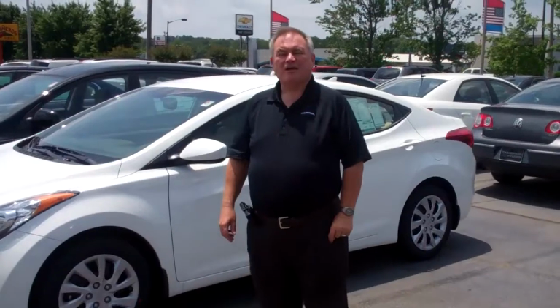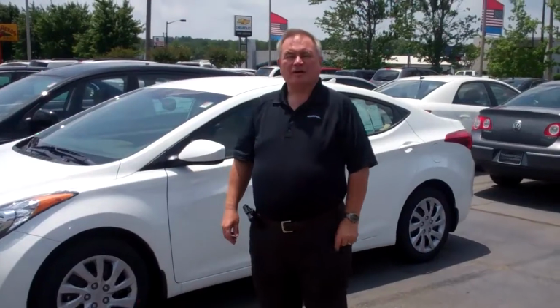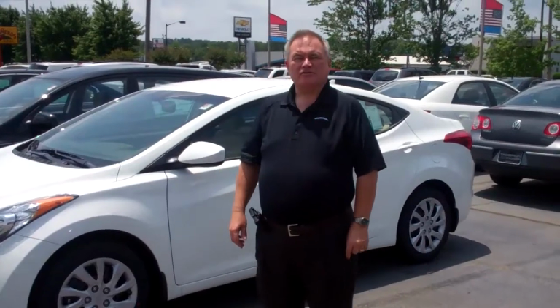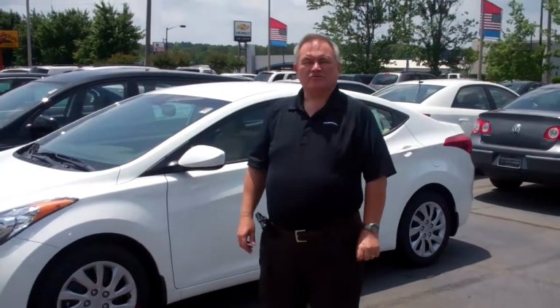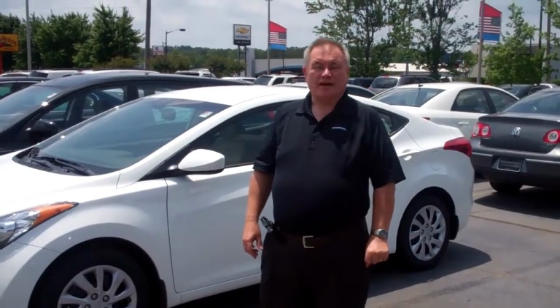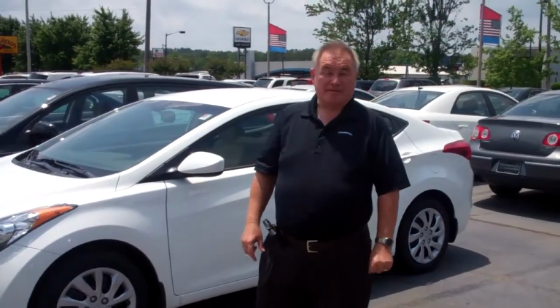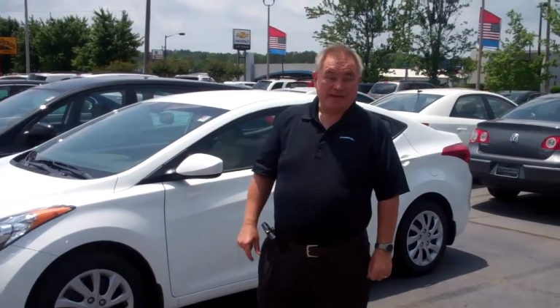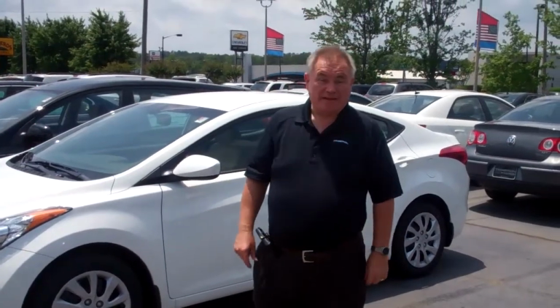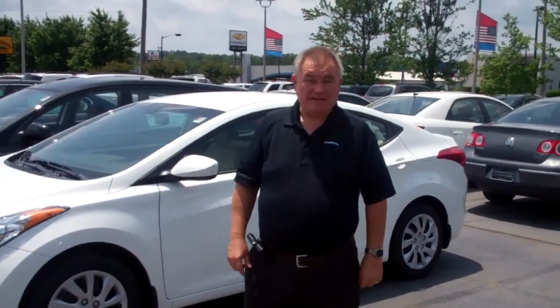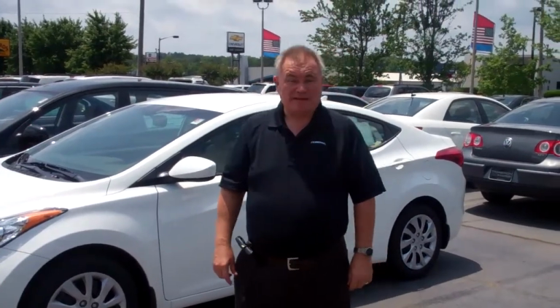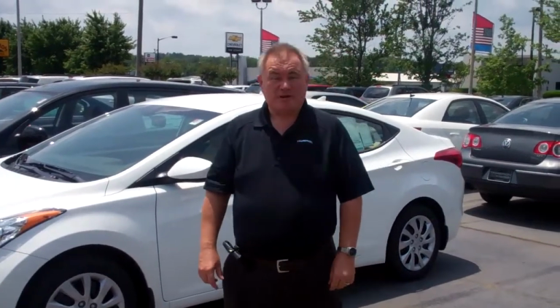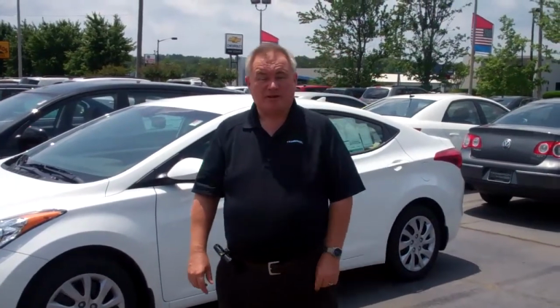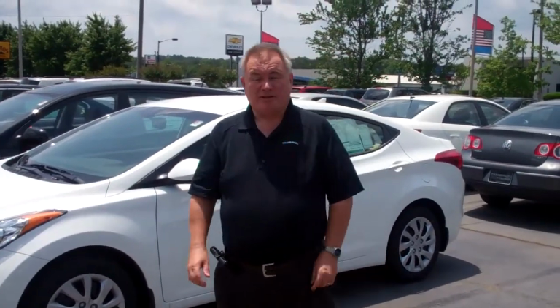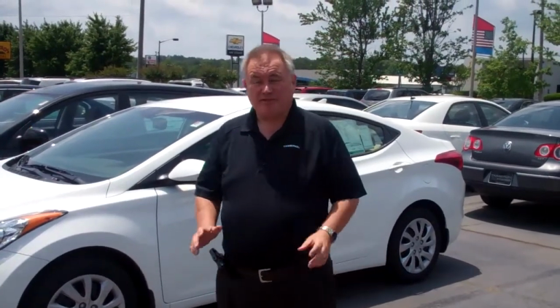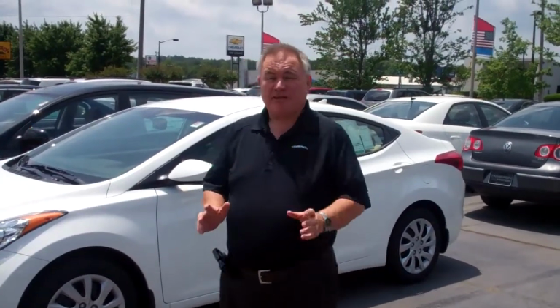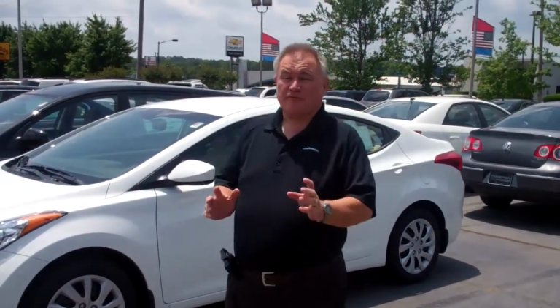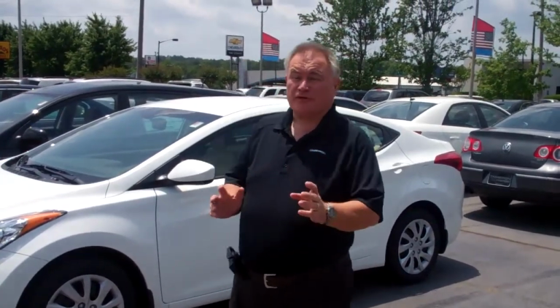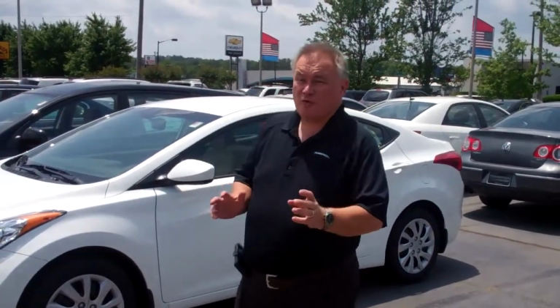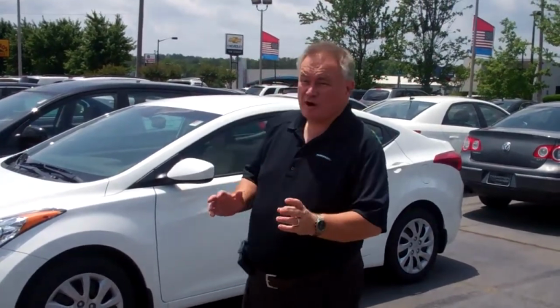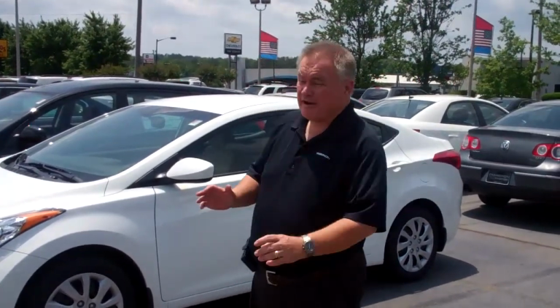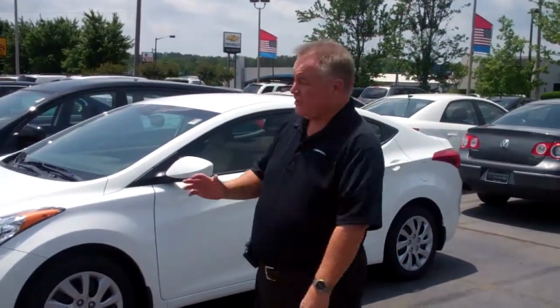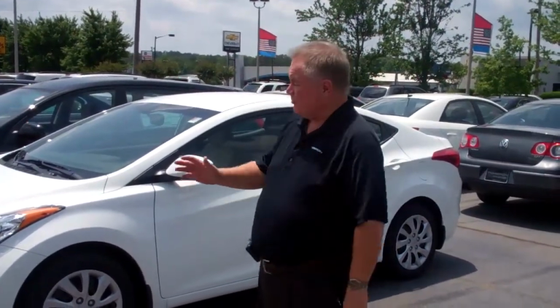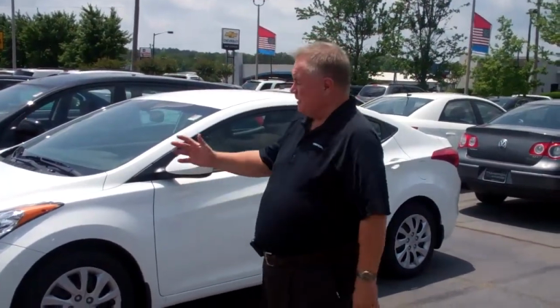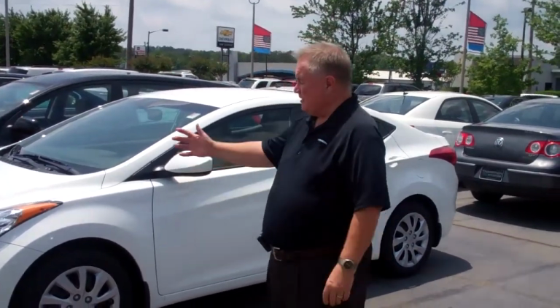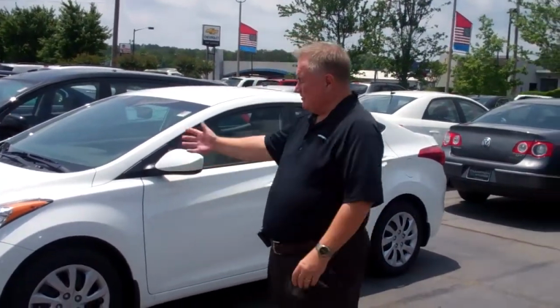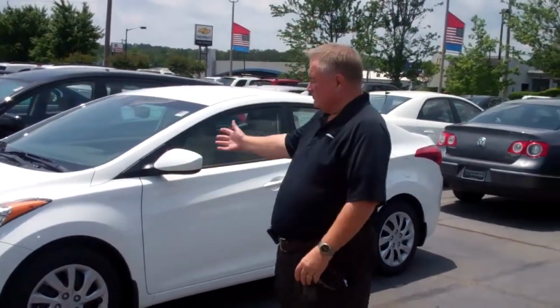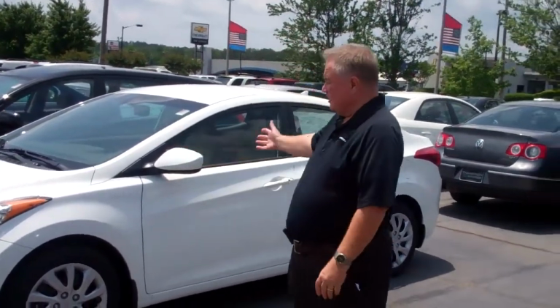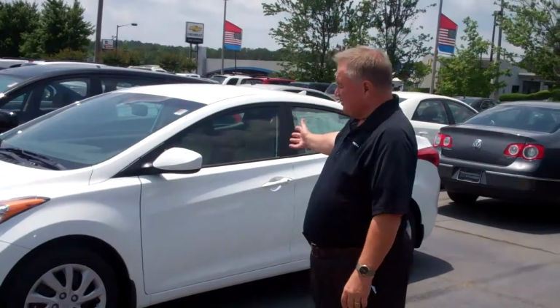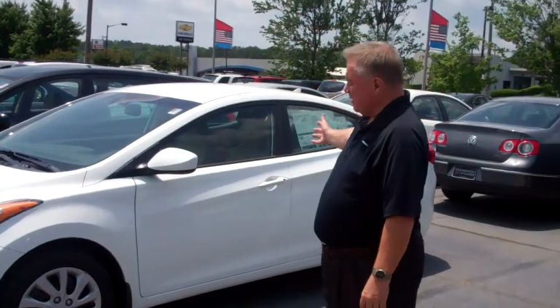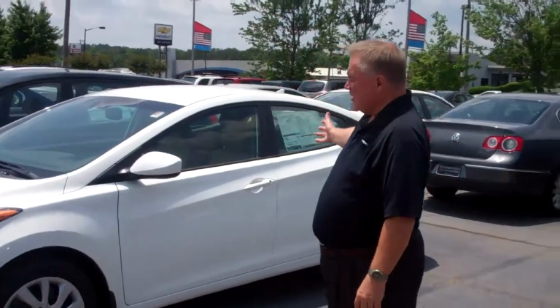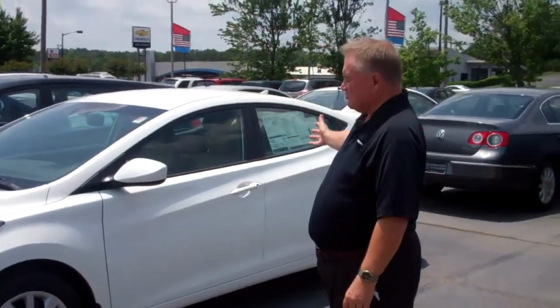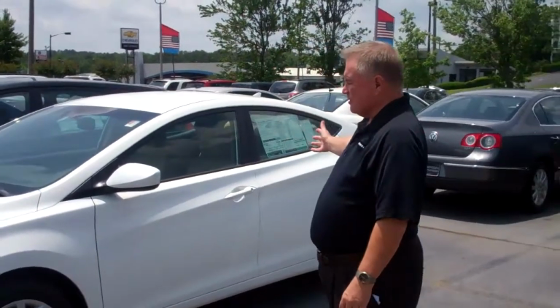Hello, Angel Stroud. I'm Kelly at Tameron Hyundai. Thank you for inquiring on the Hyundai Elantra.